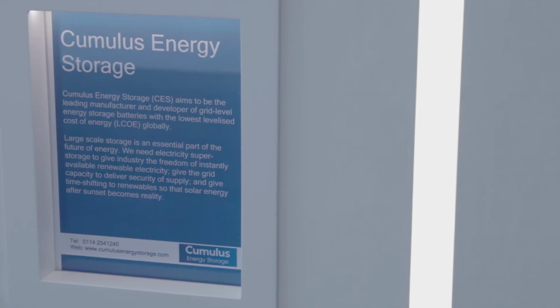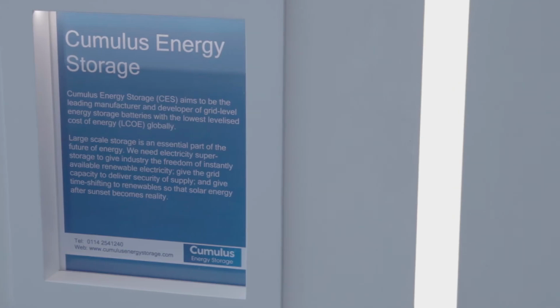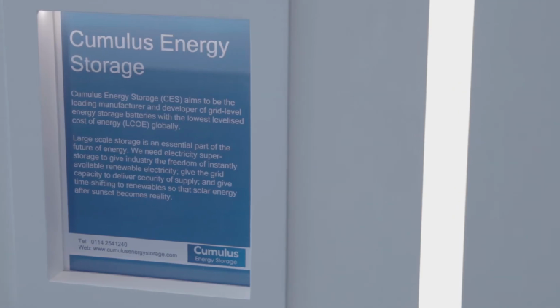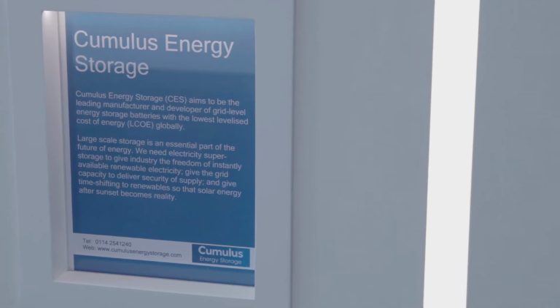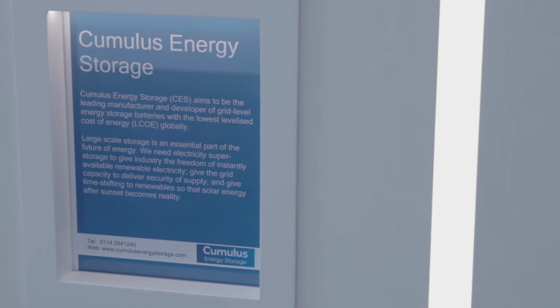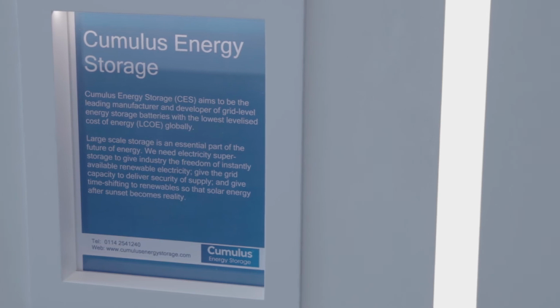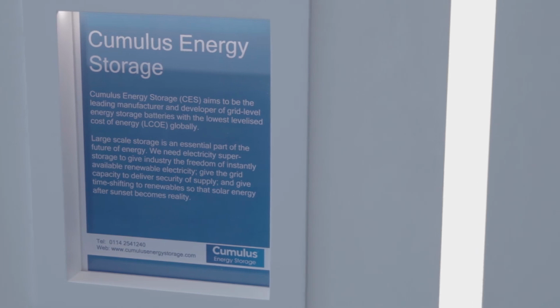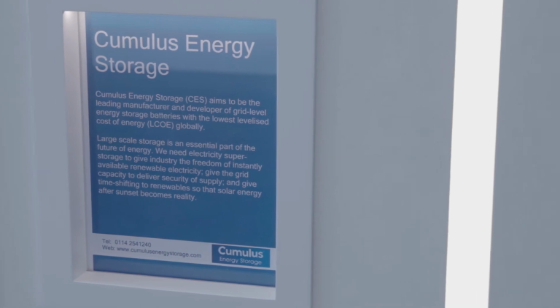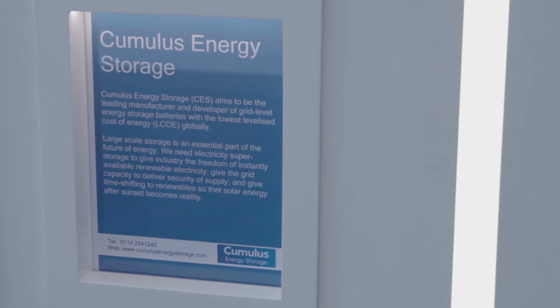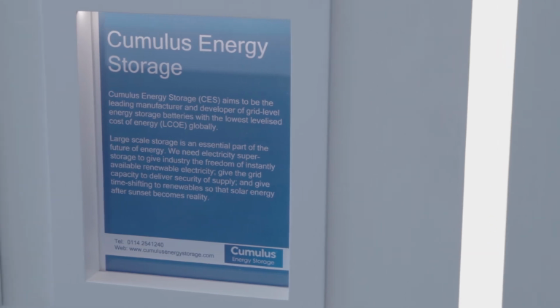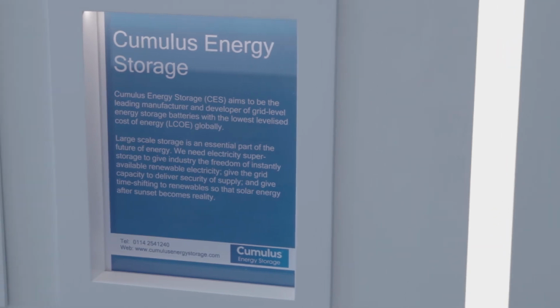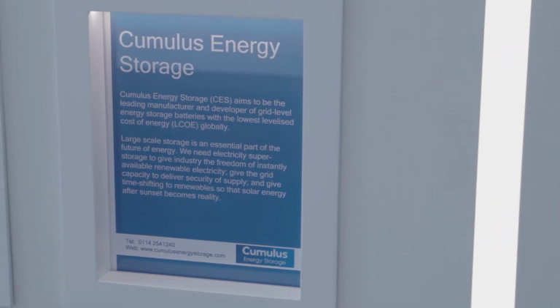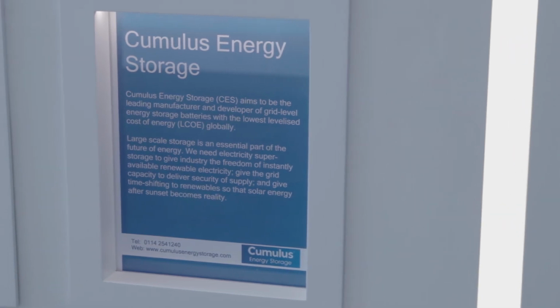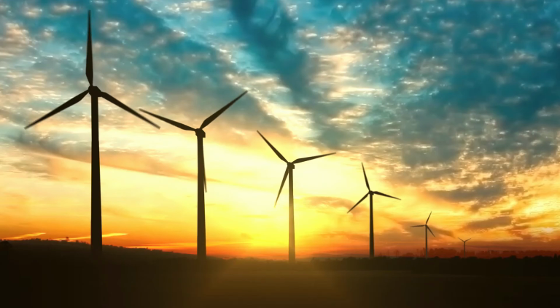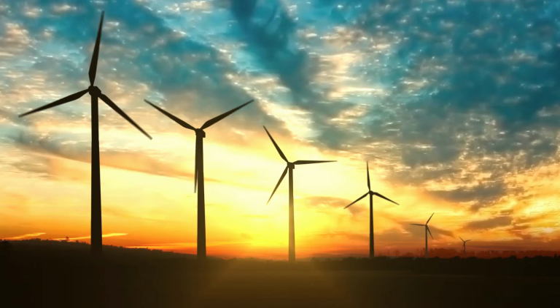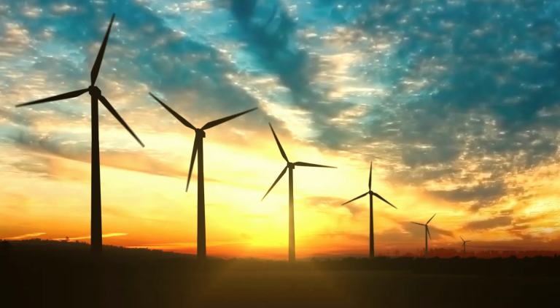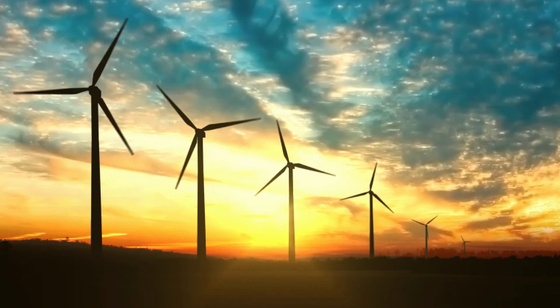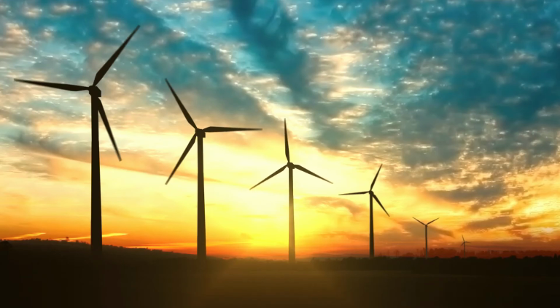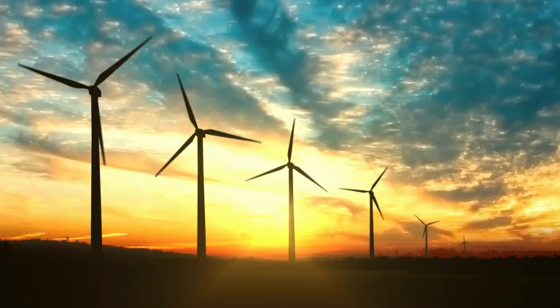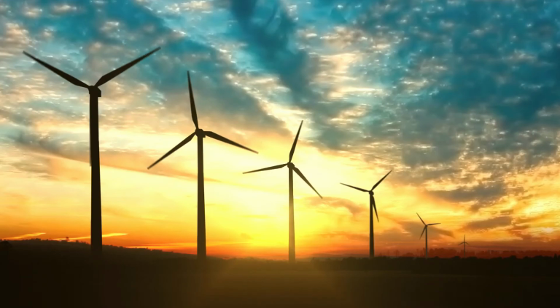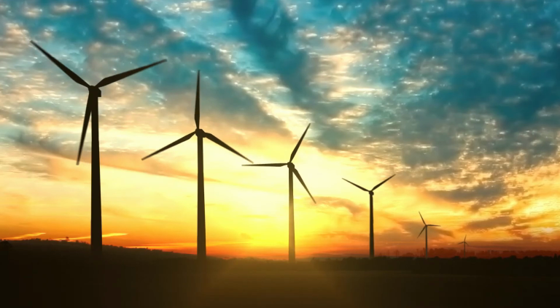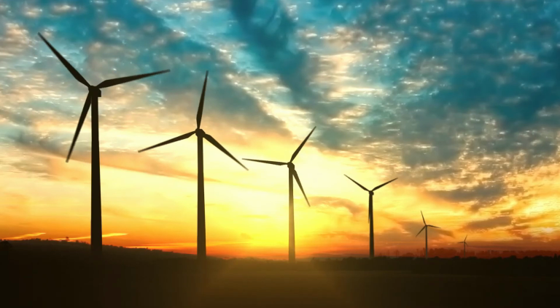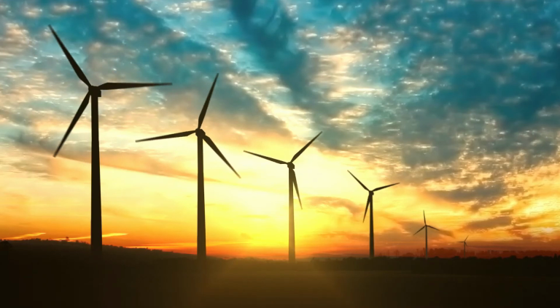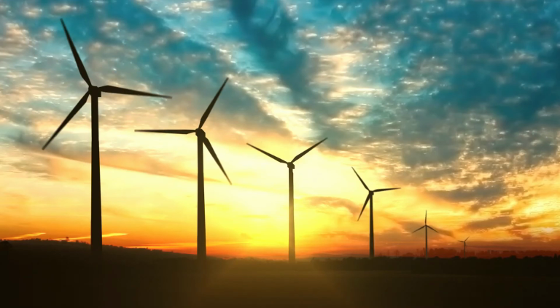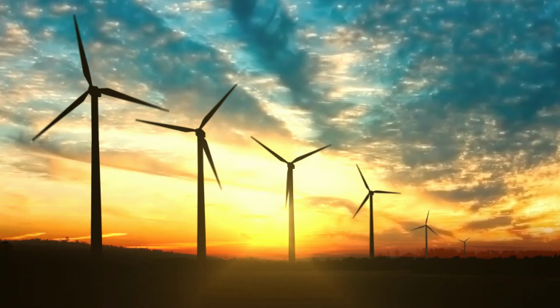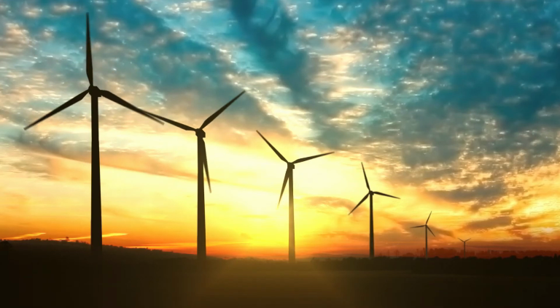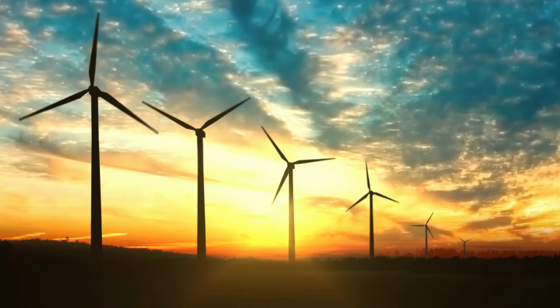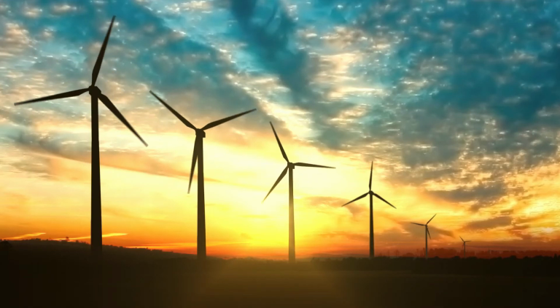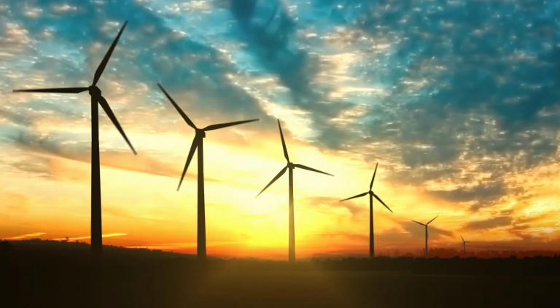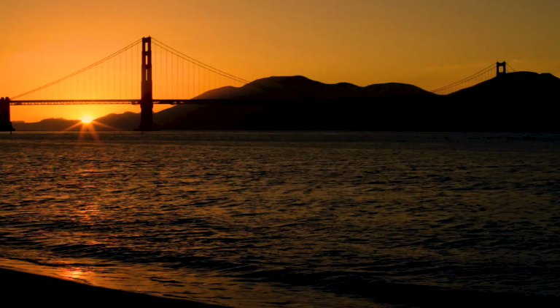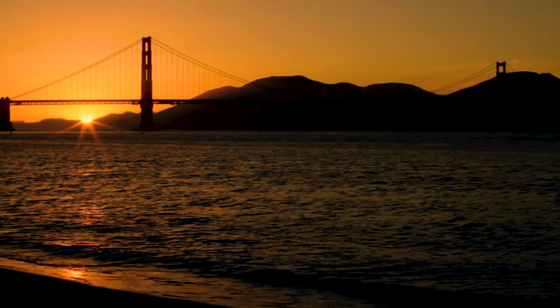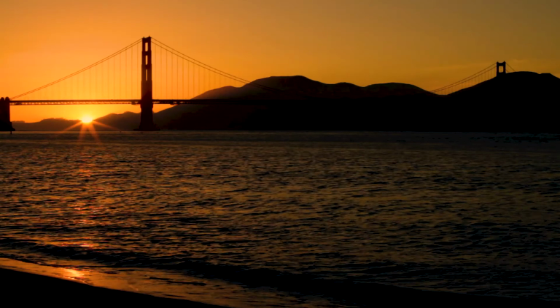It's a very exciting time and it's a very exciting industry and we look forward to being a part of it as it grows.